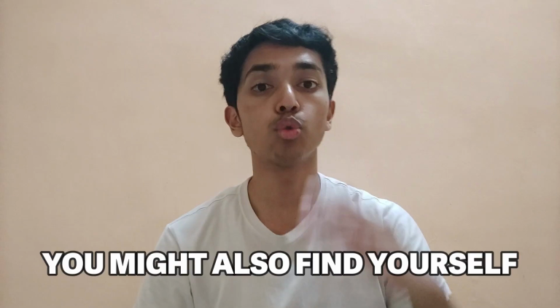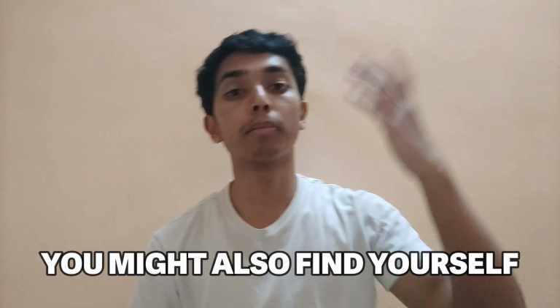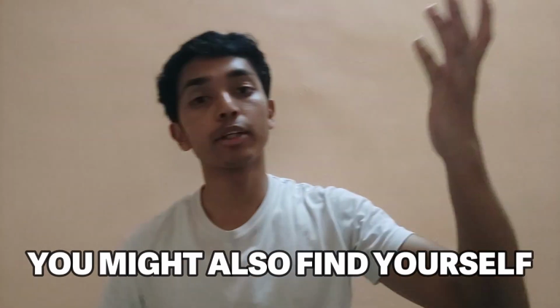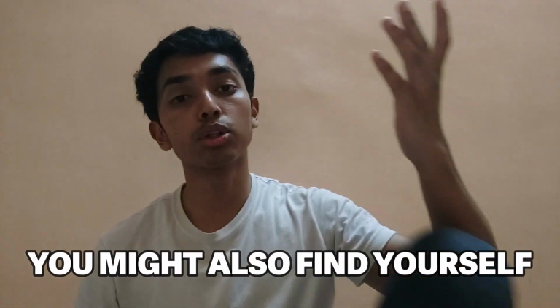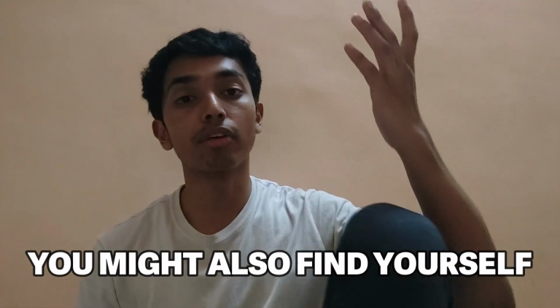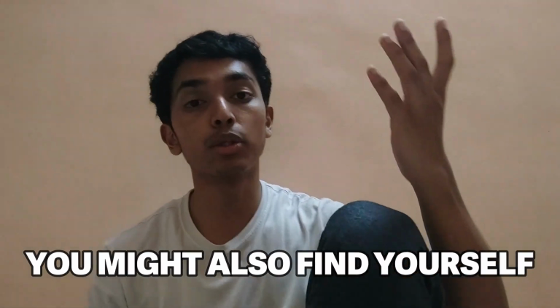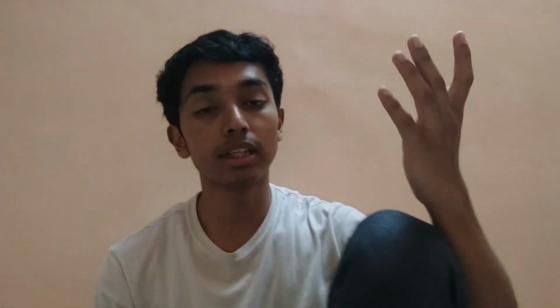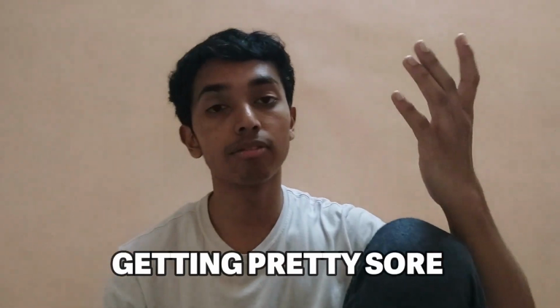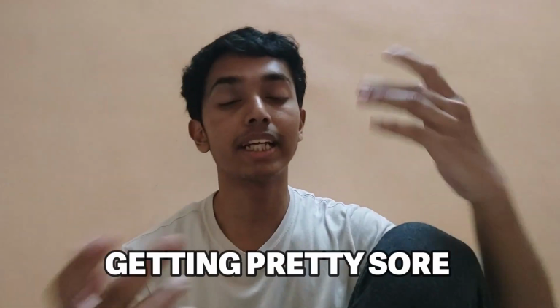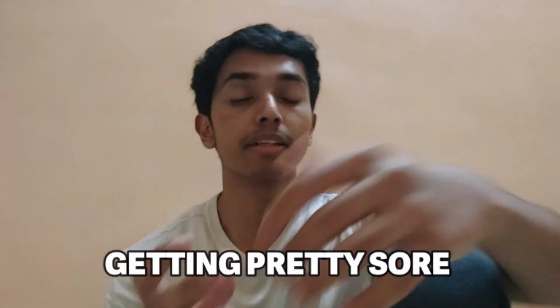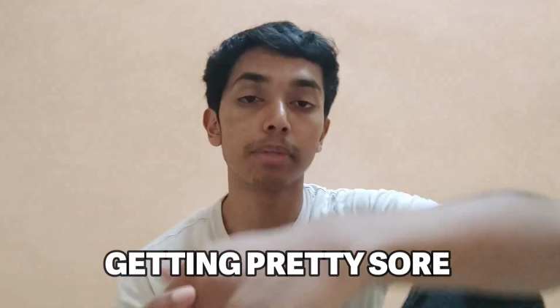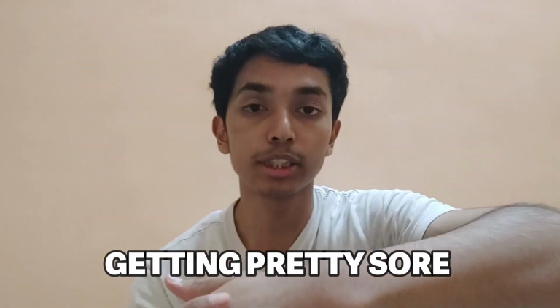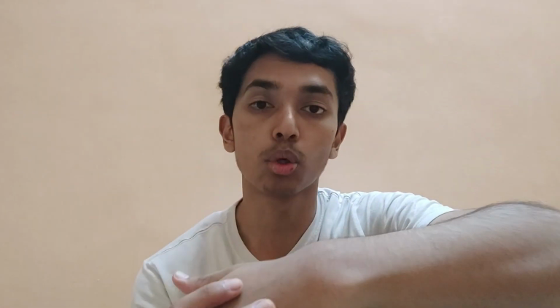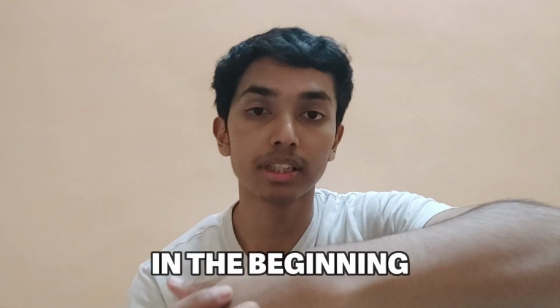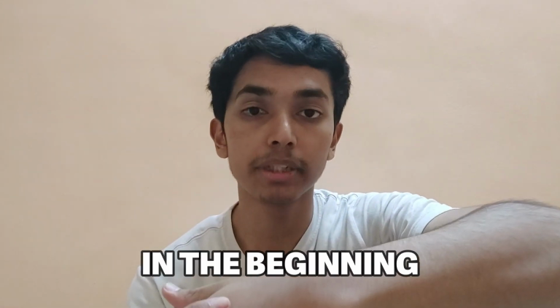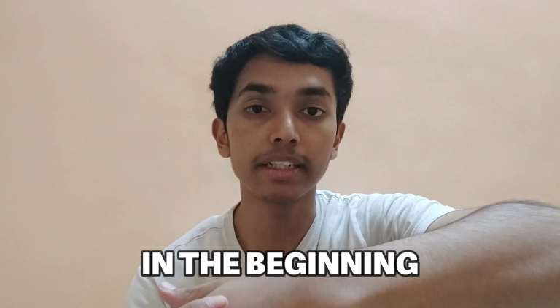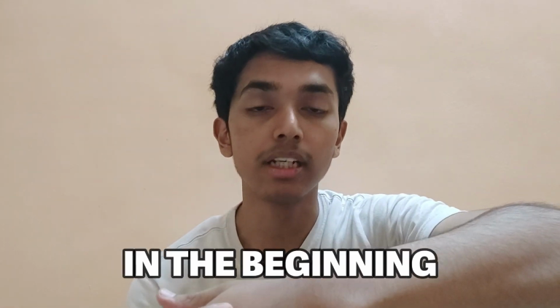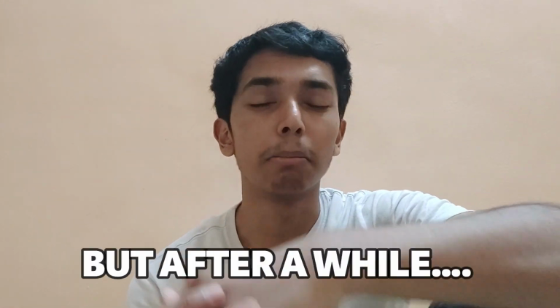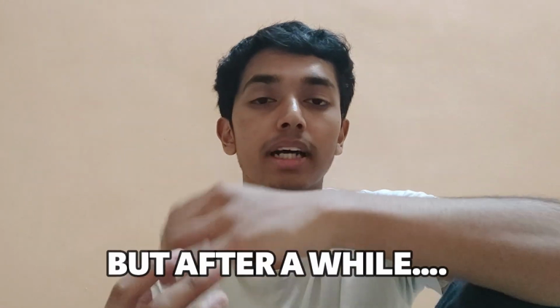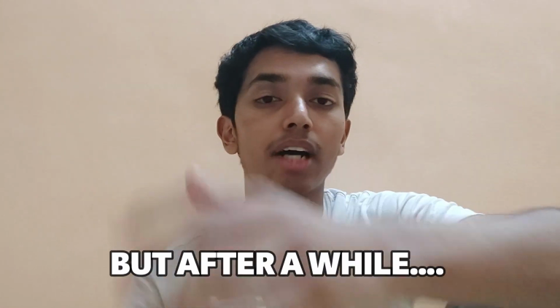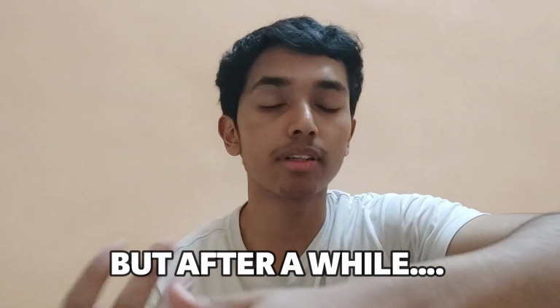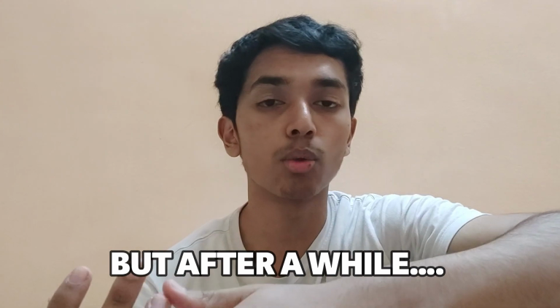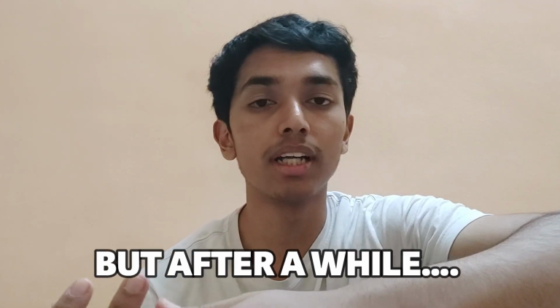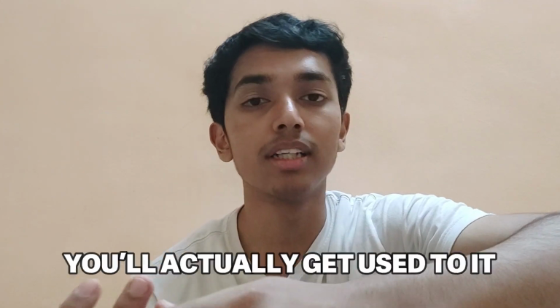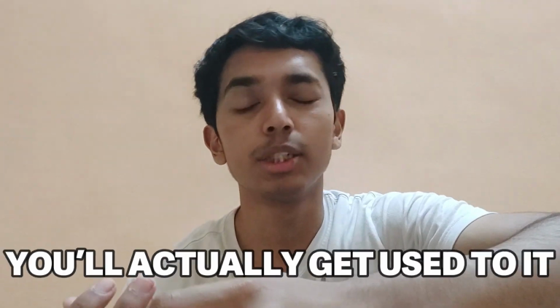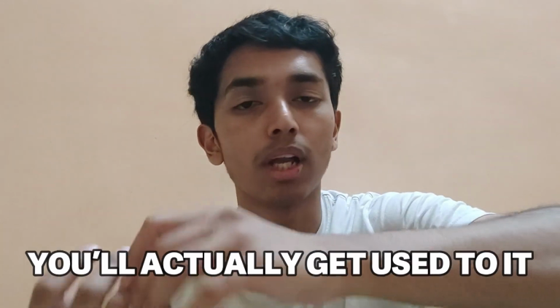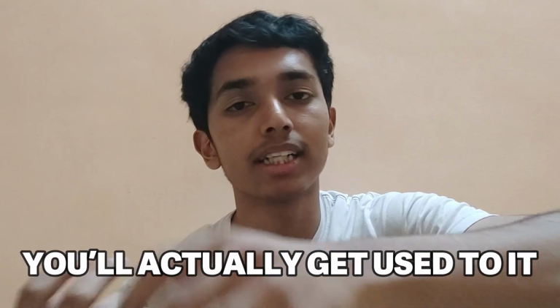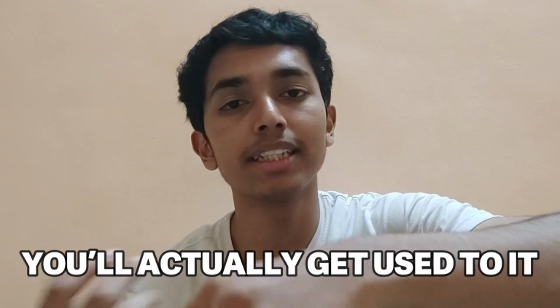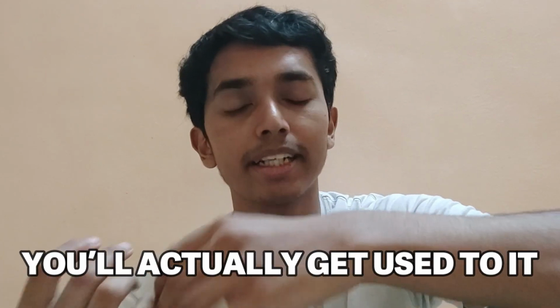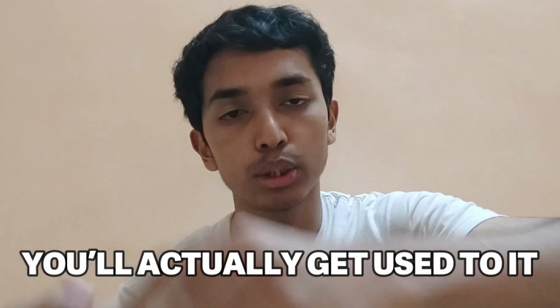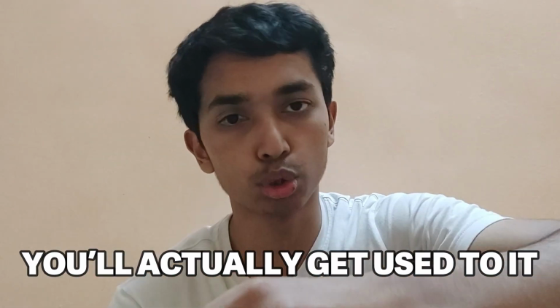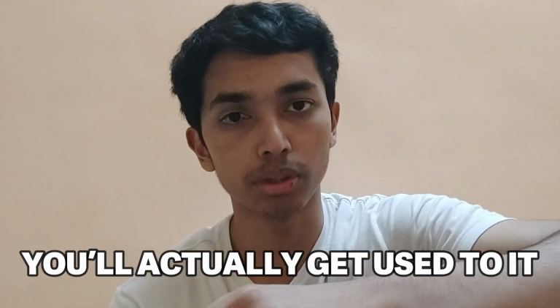You might also find yourself getting pretty sore in the beginning, but after a while you'll actually get used to it.